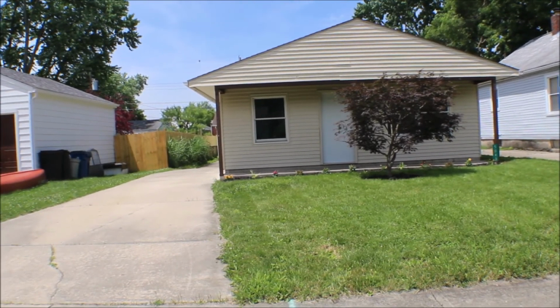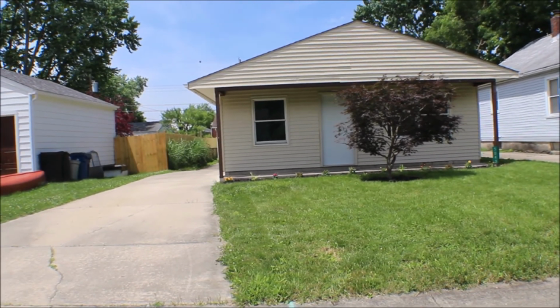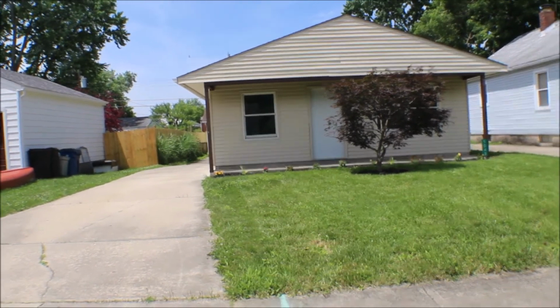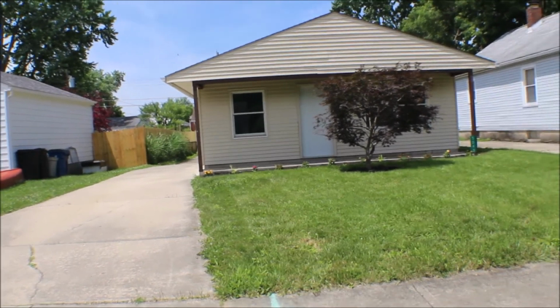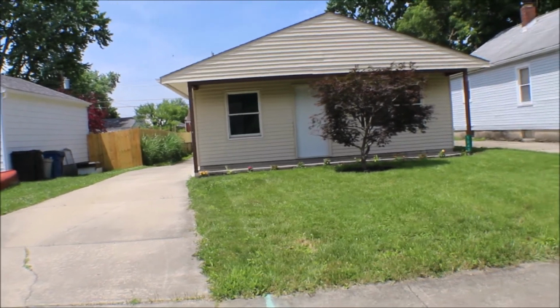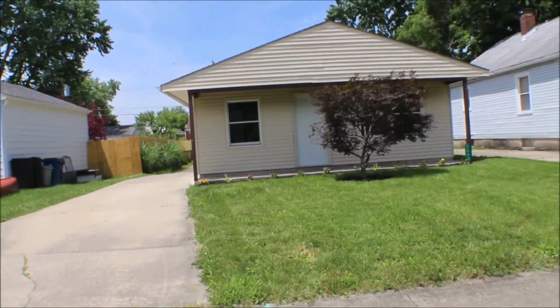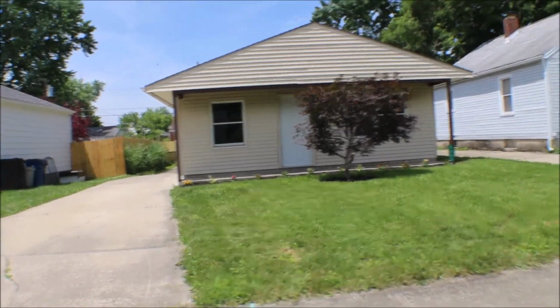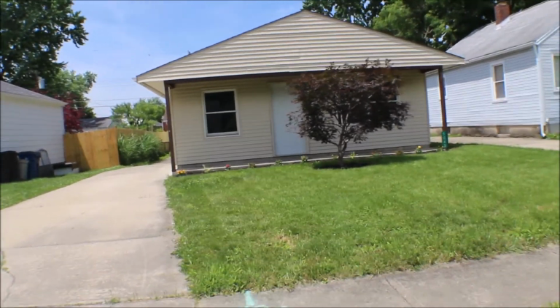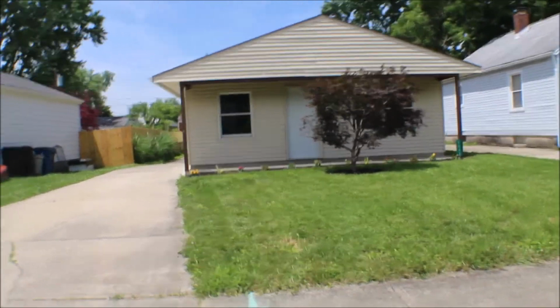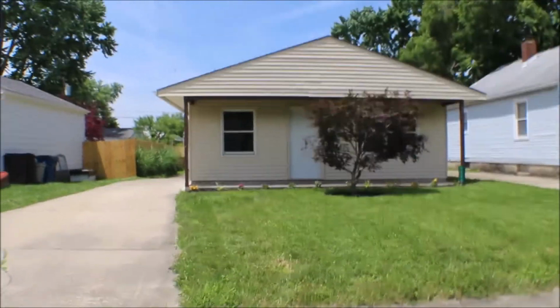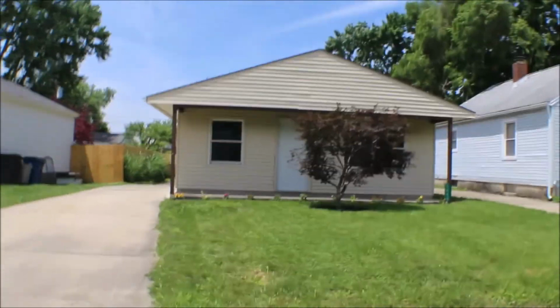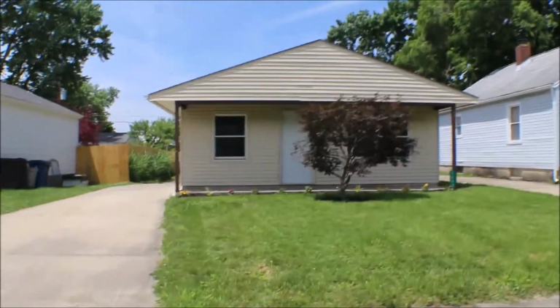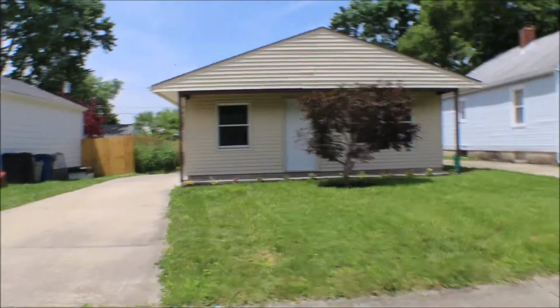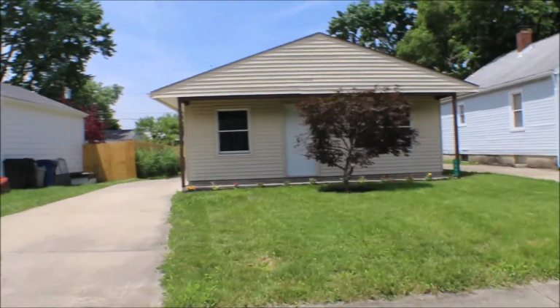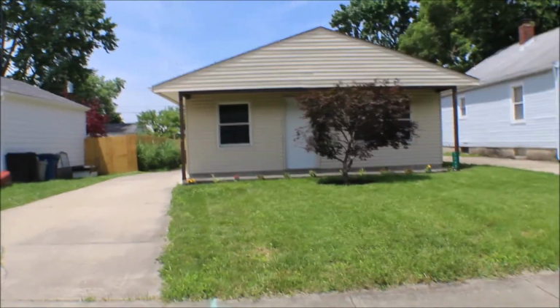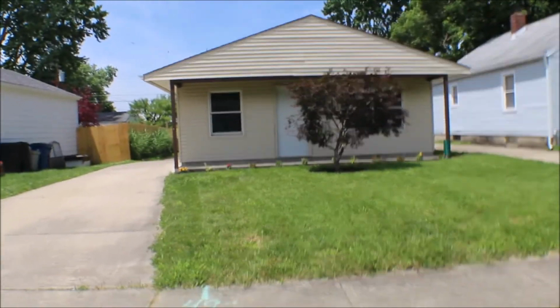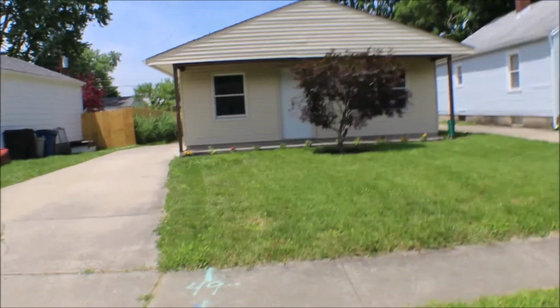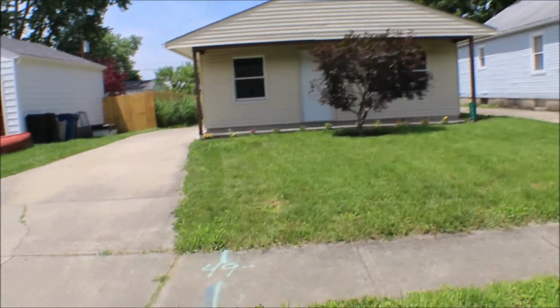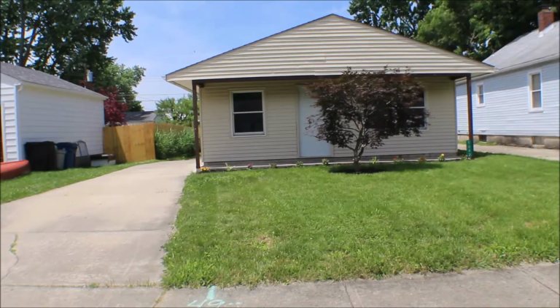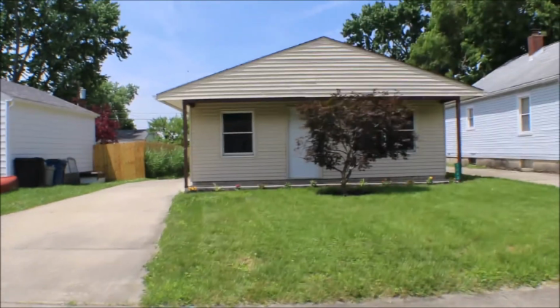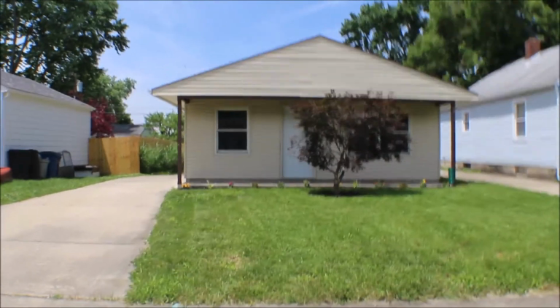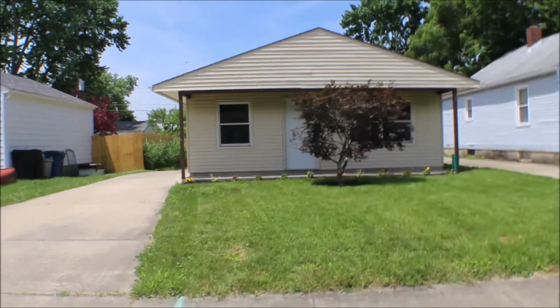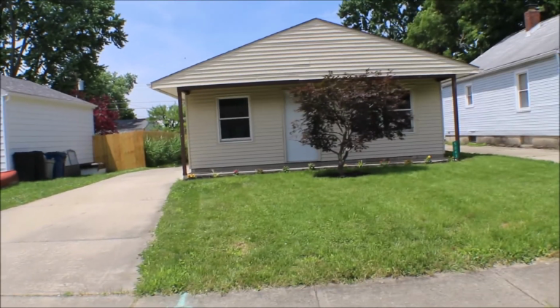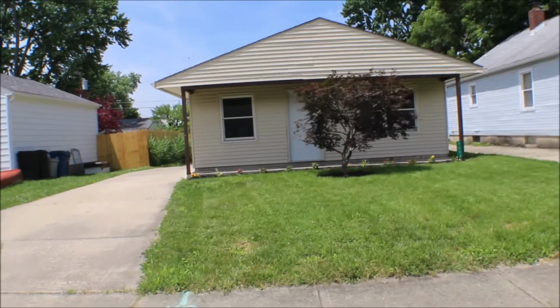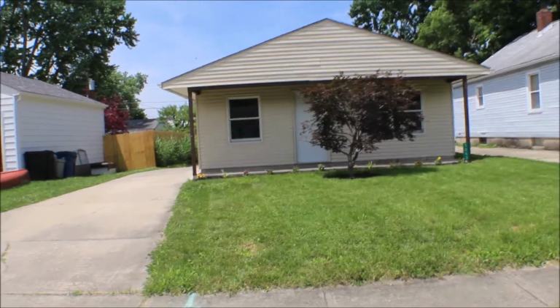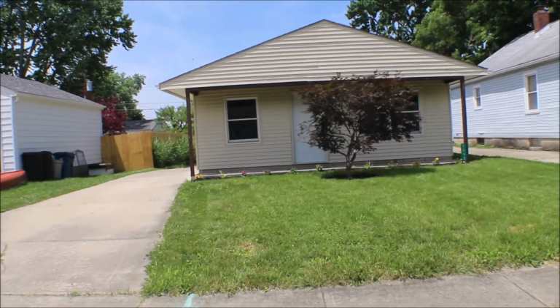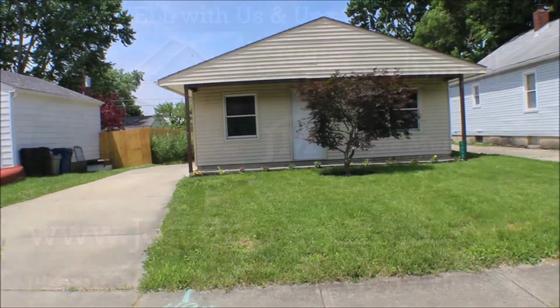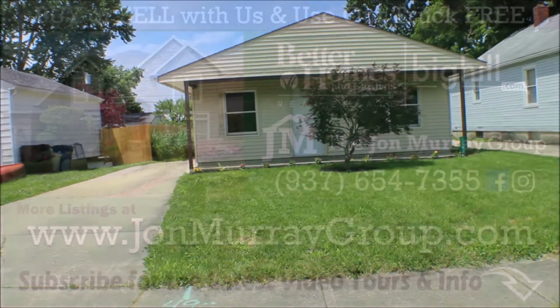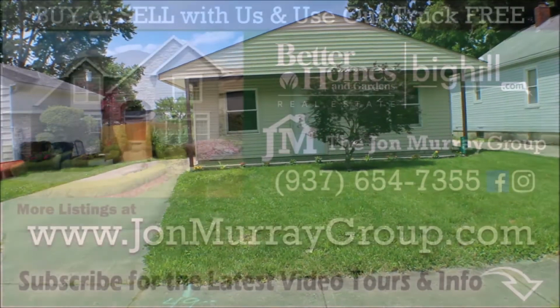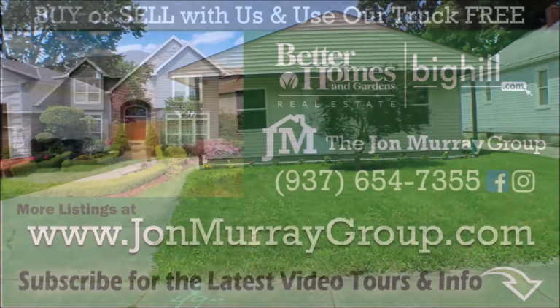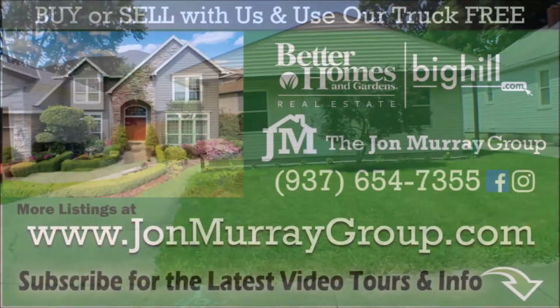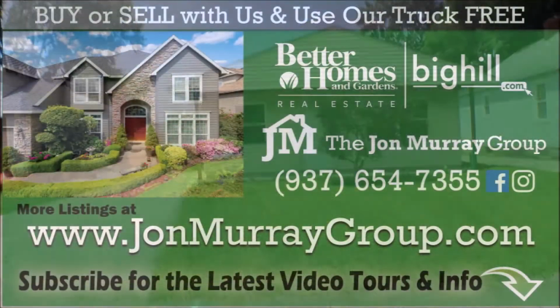Book a showing and come take a look at this property. Thanks for watching!